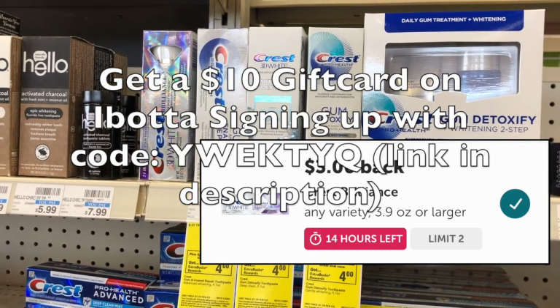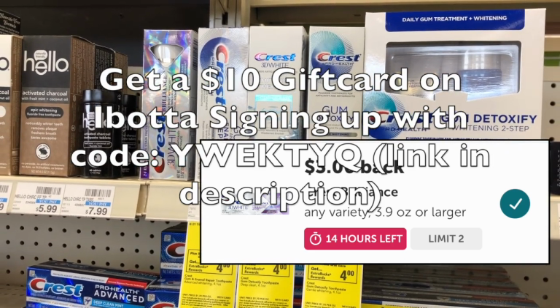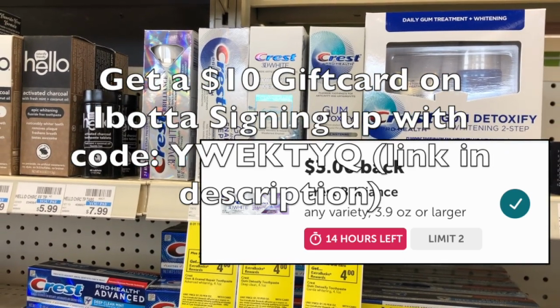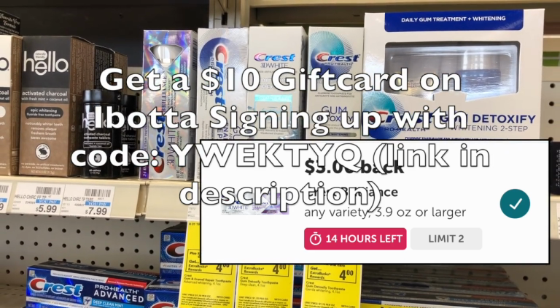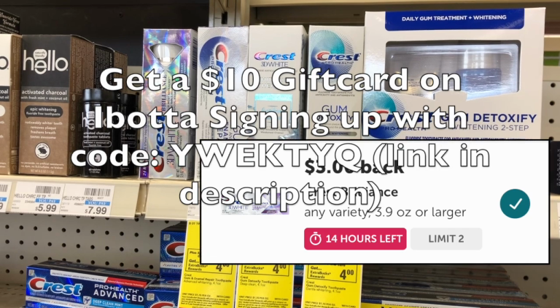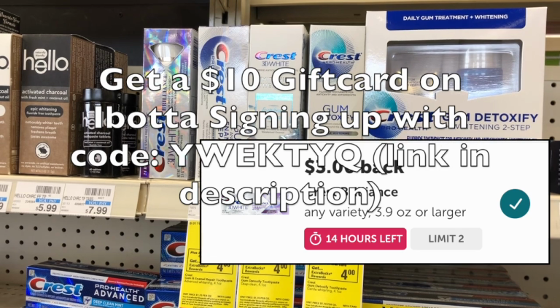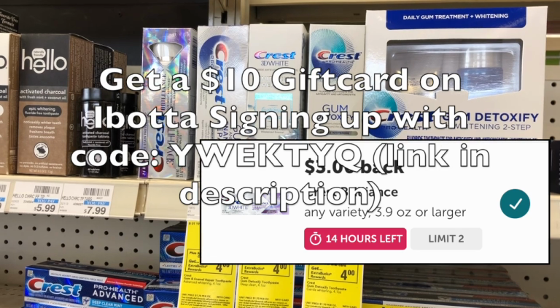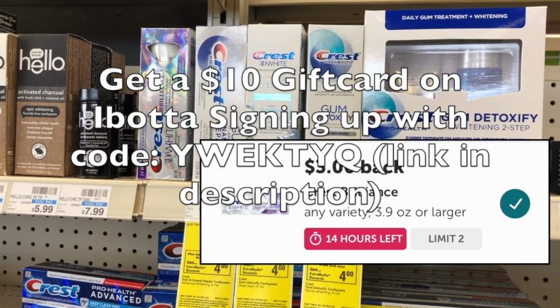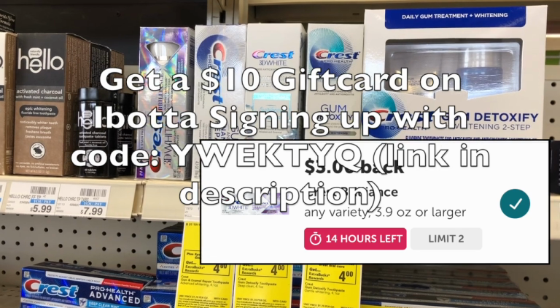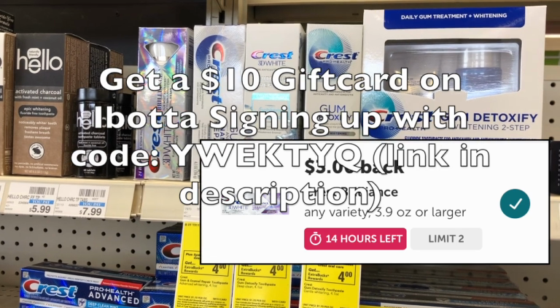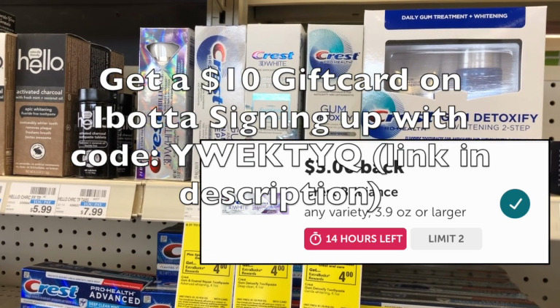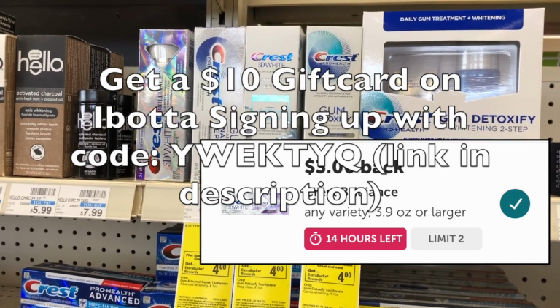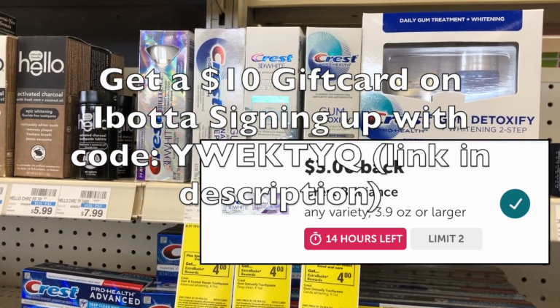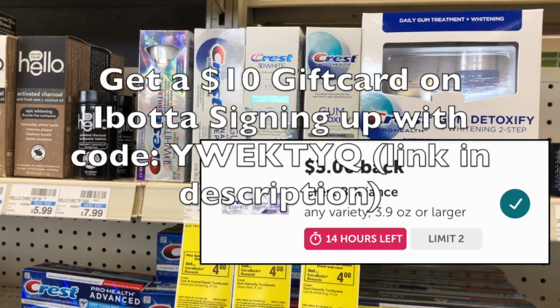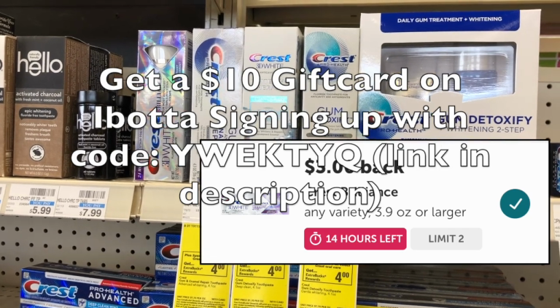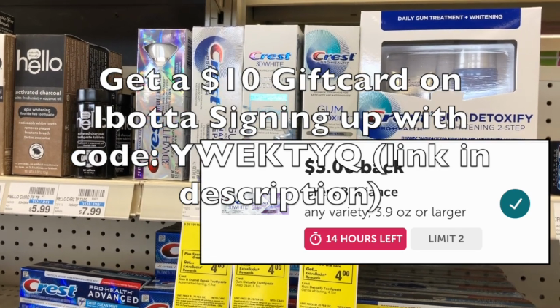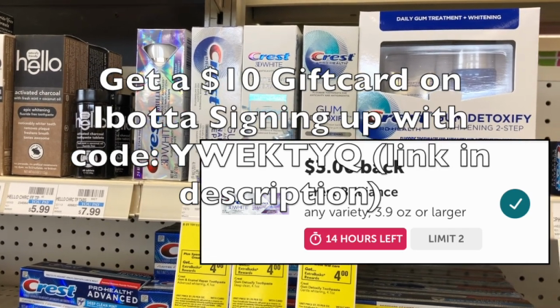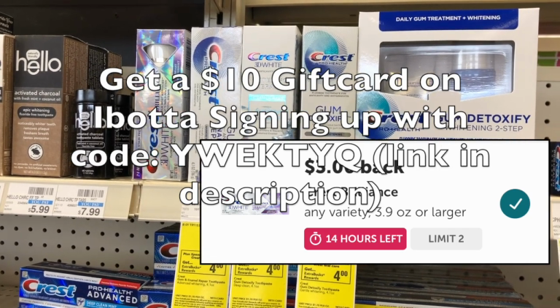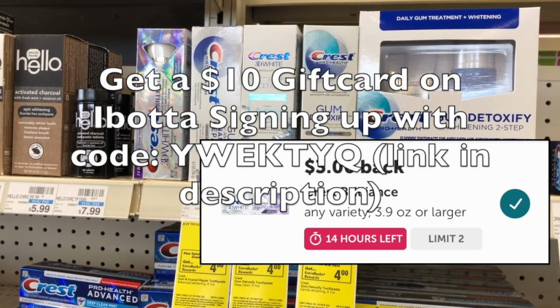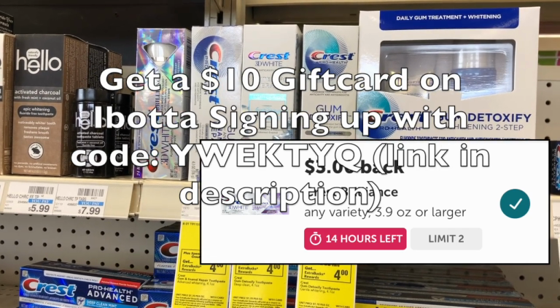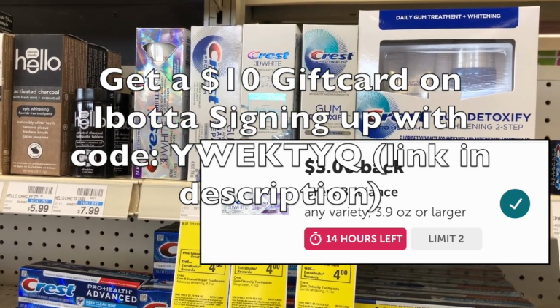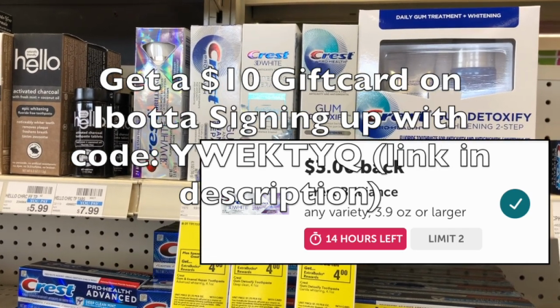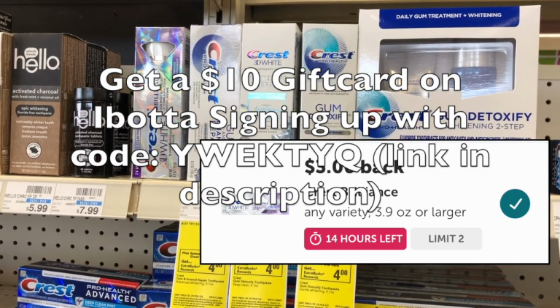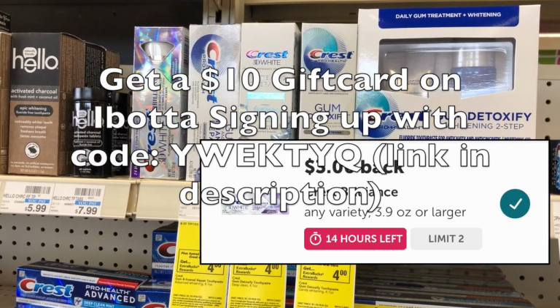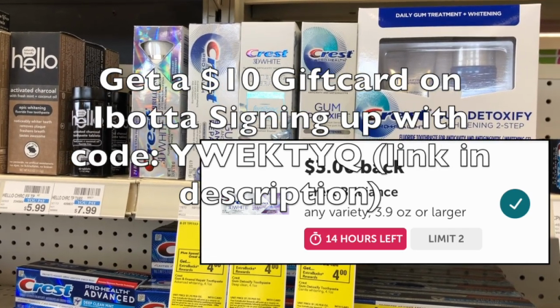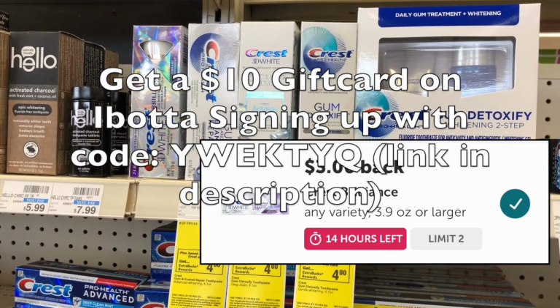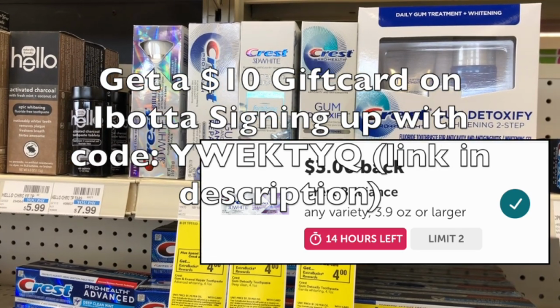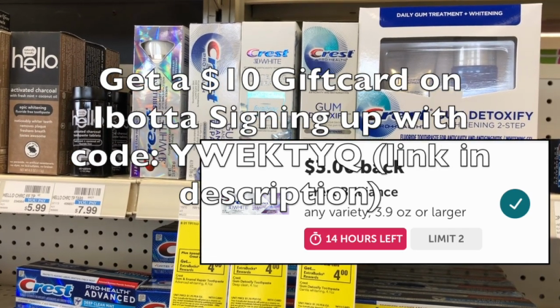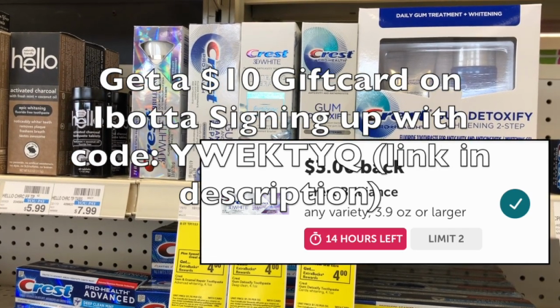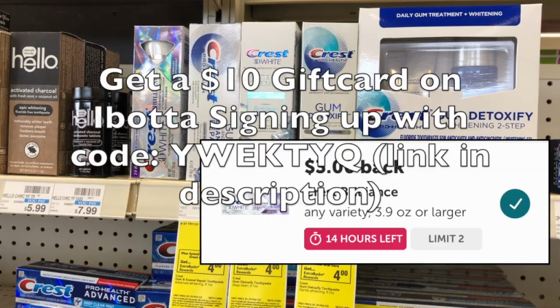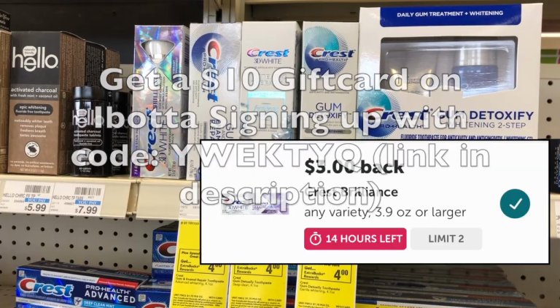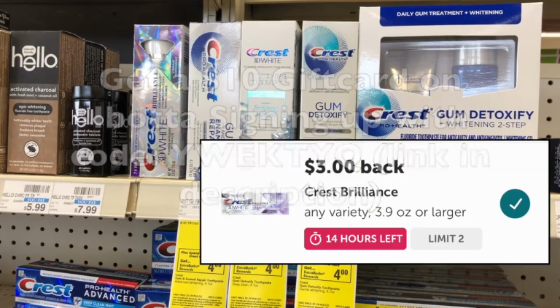Make sure to open the description and click my link for Ibotta if you're not already signed up, so you can get an $8 bonus to redeem for a gift card.